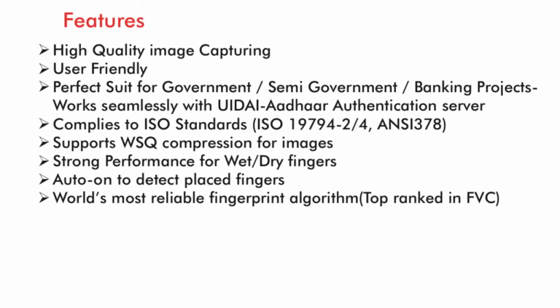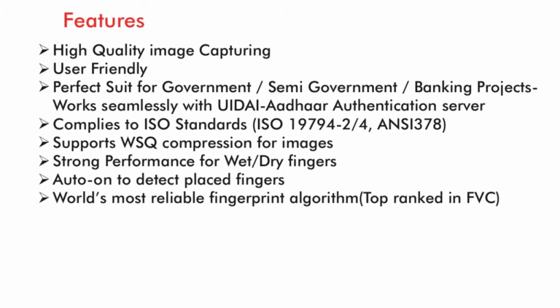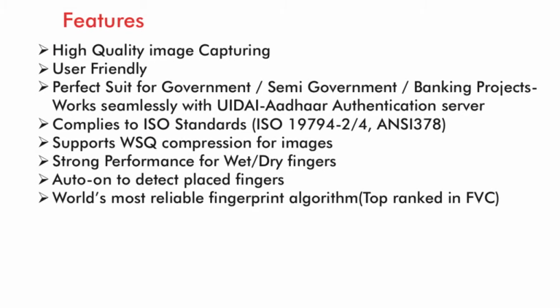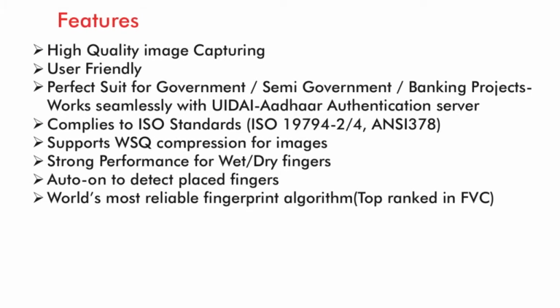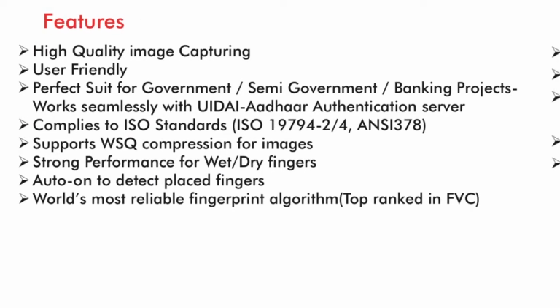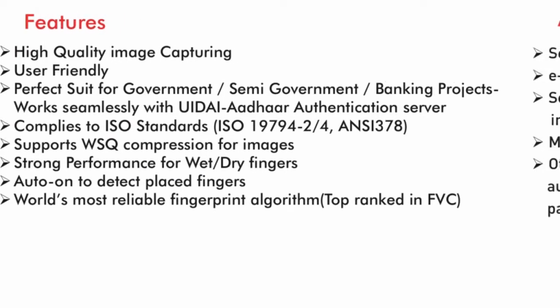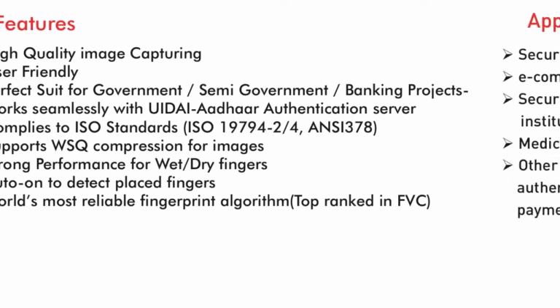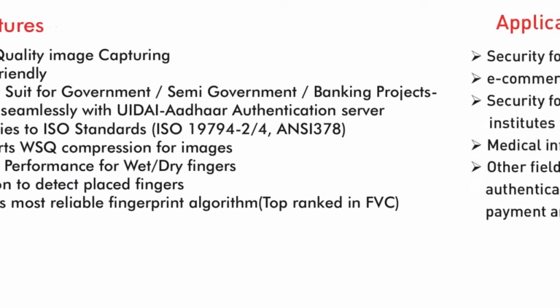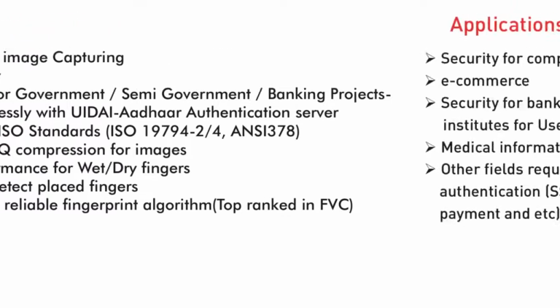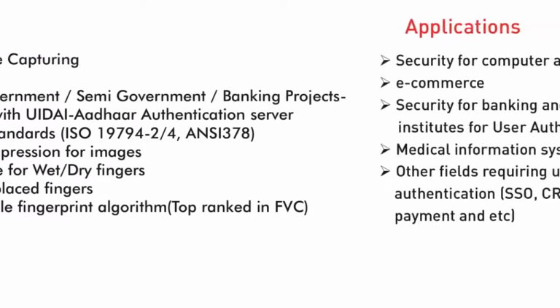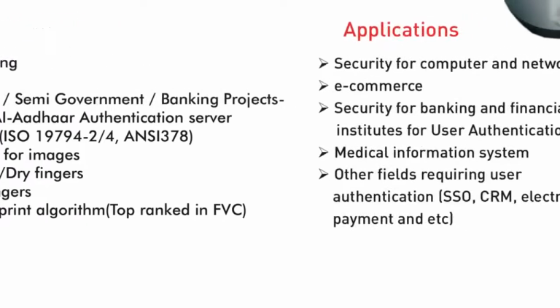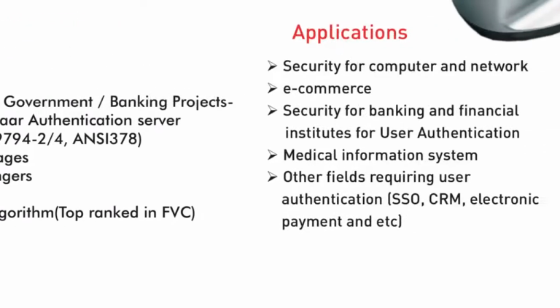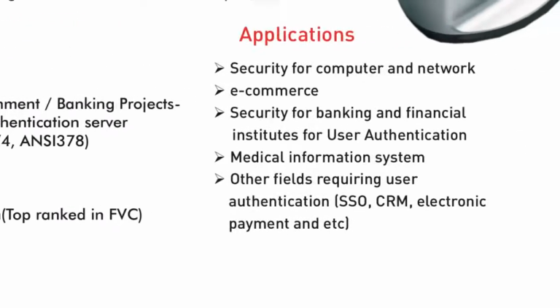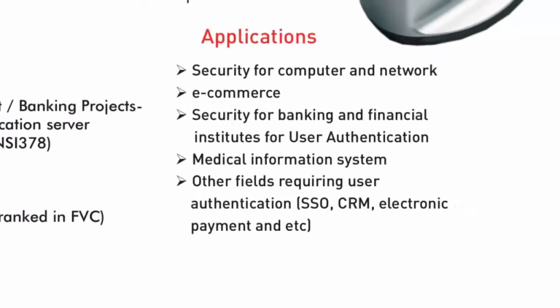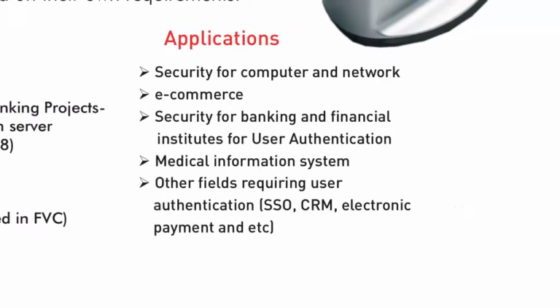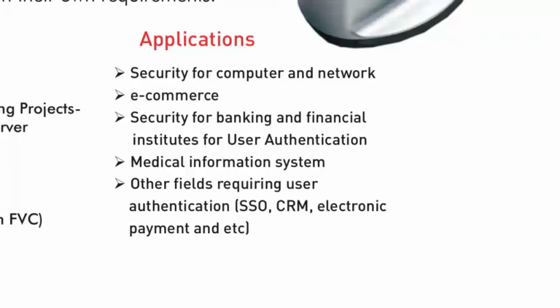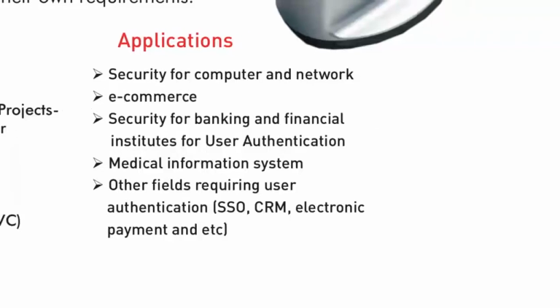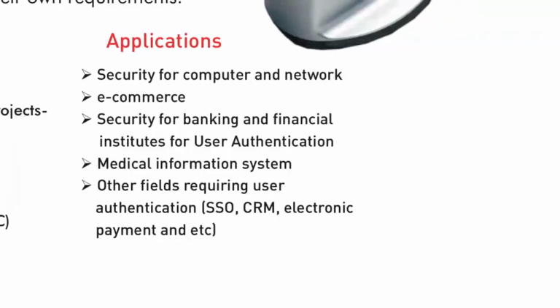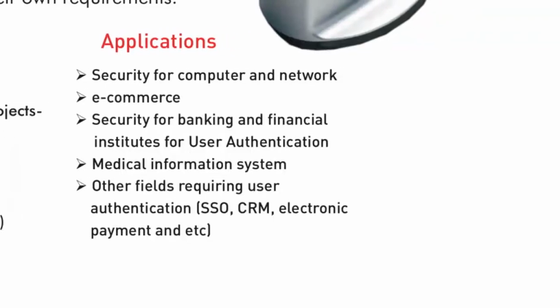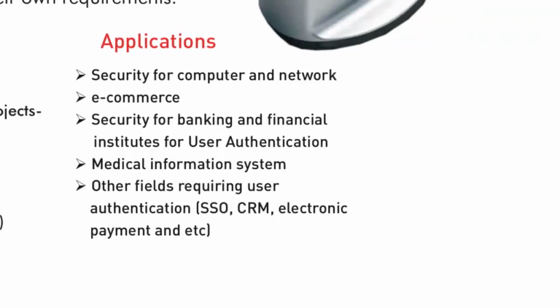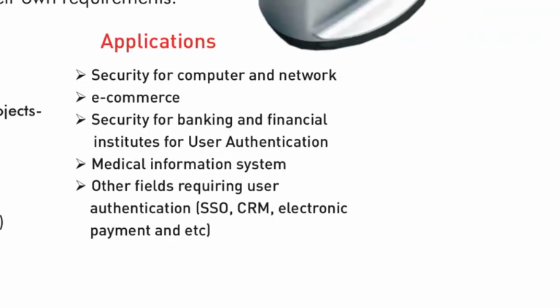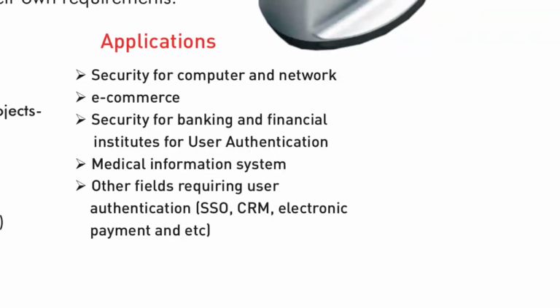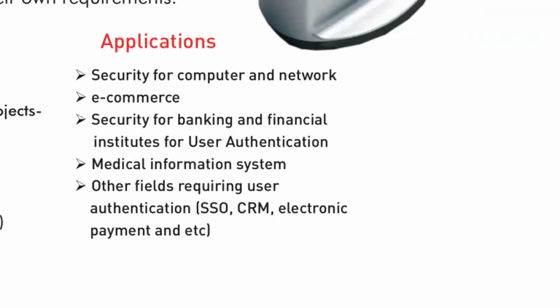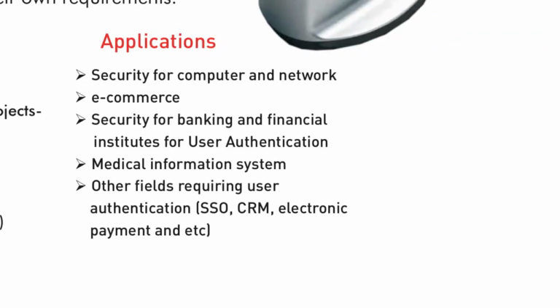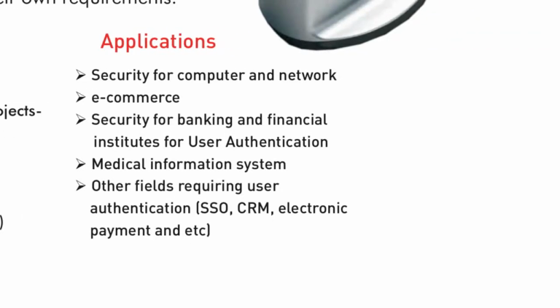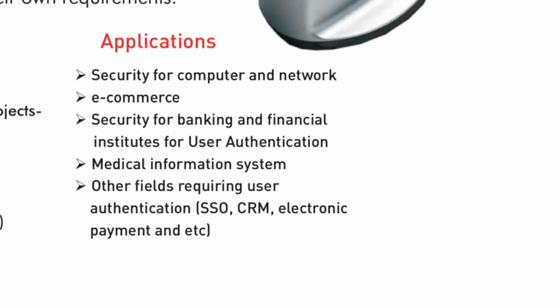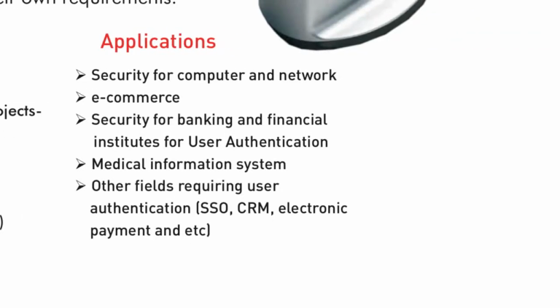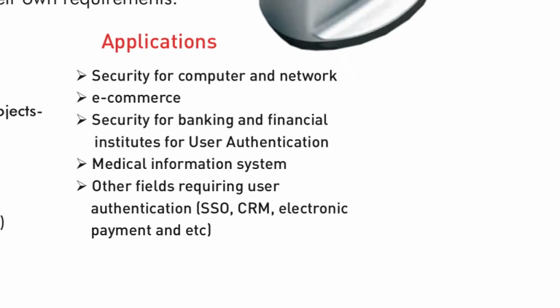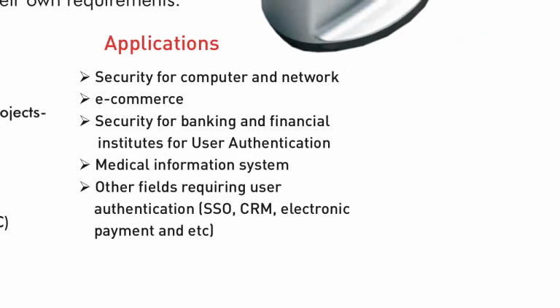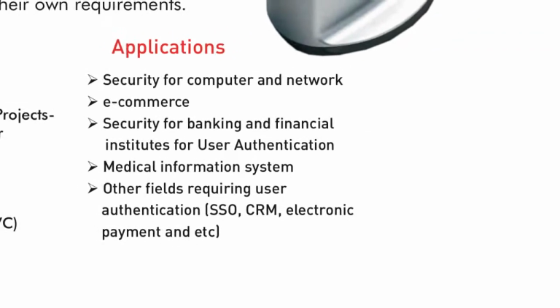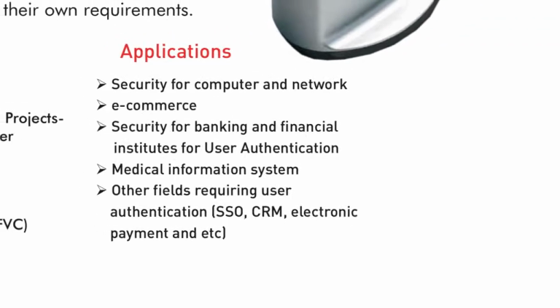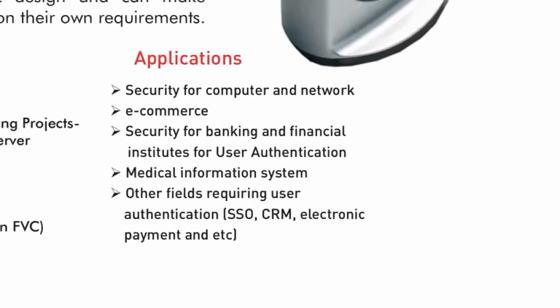Perfect for high security environments such as computers, networks, e-commerce, banking, financial and medical systems.